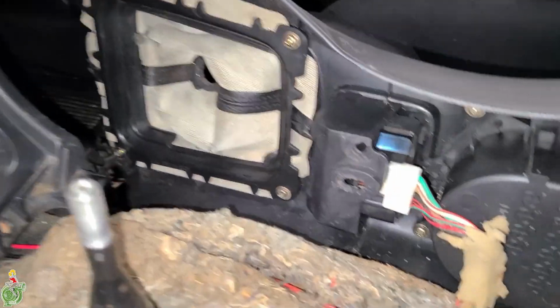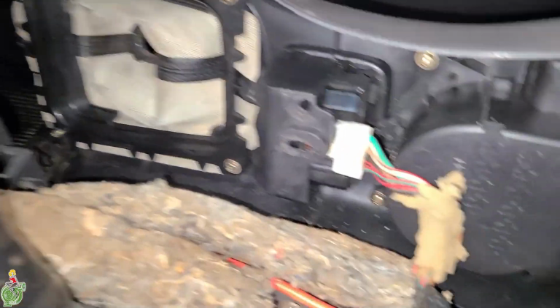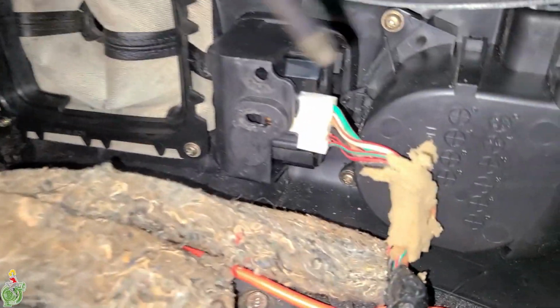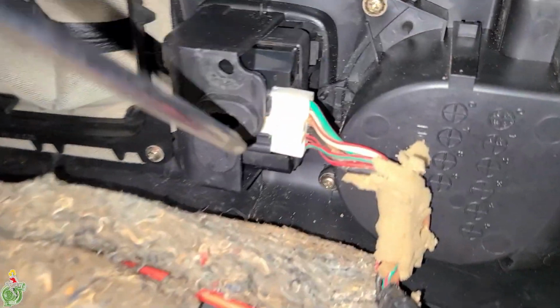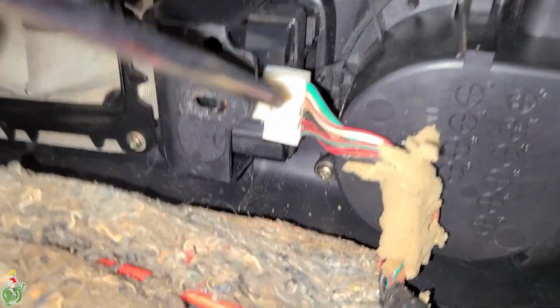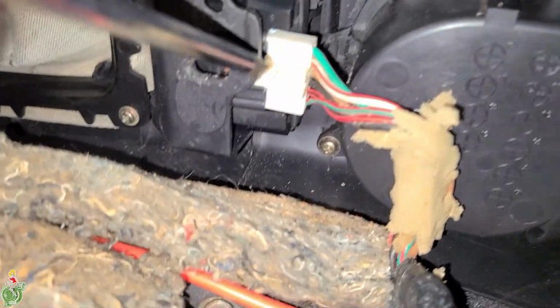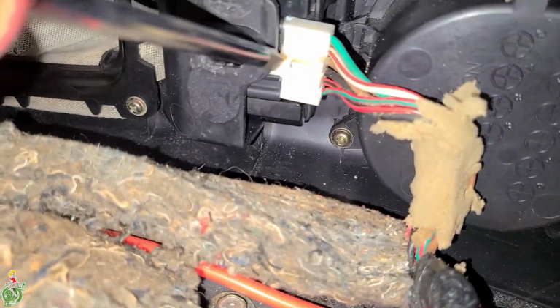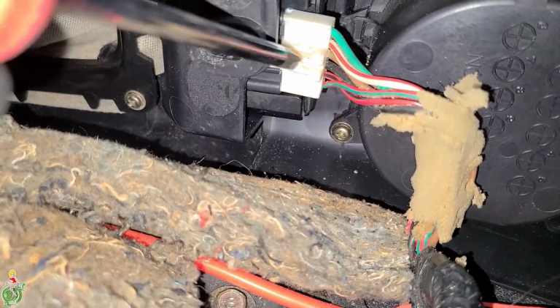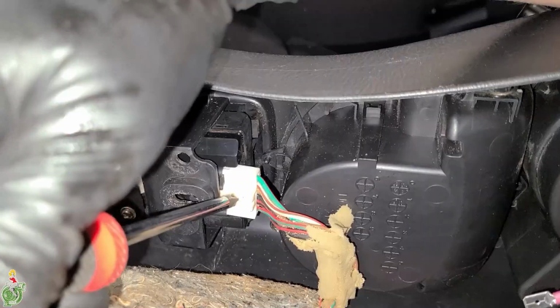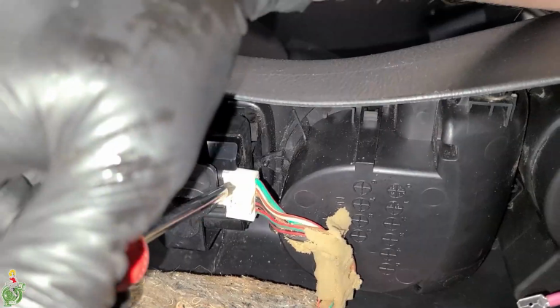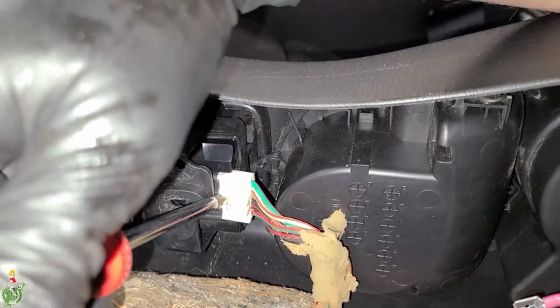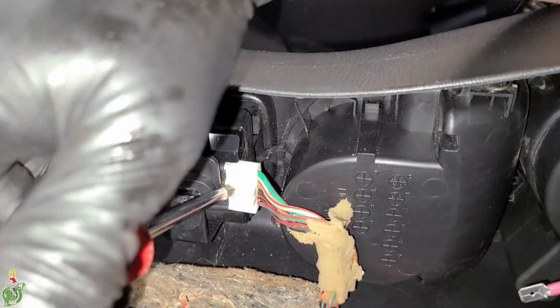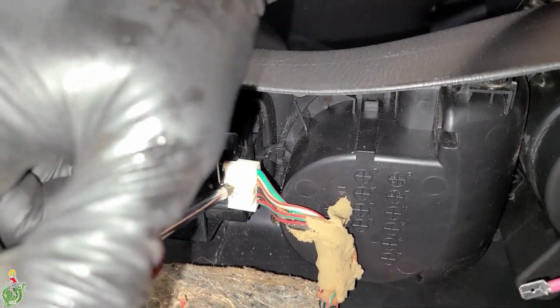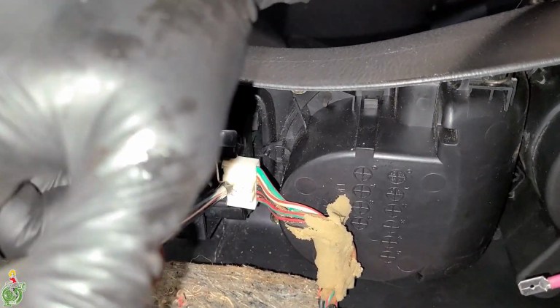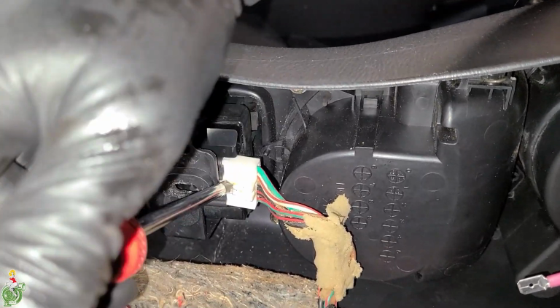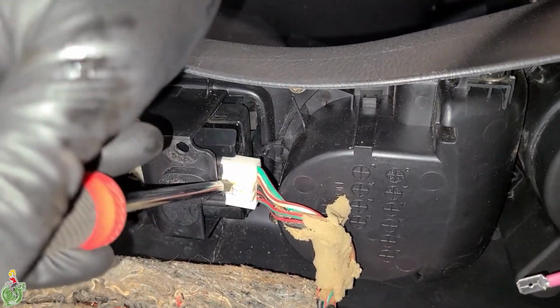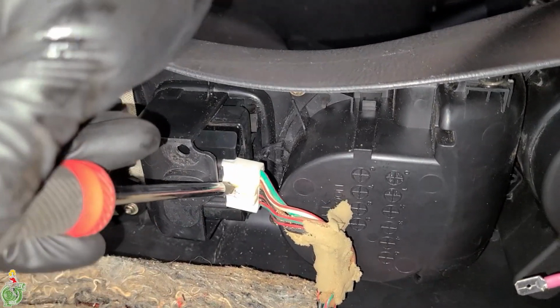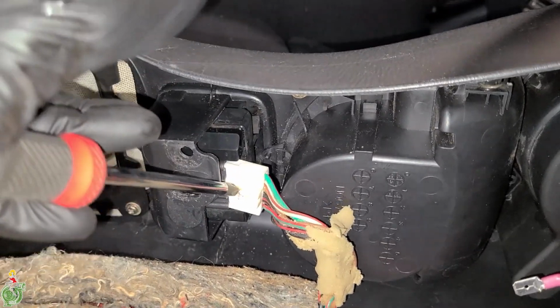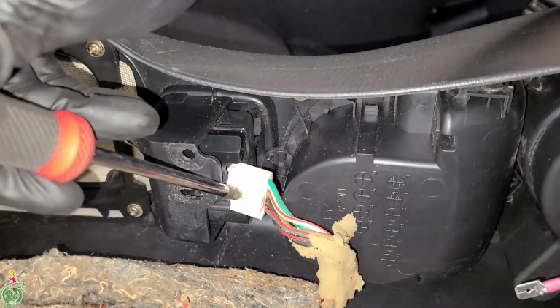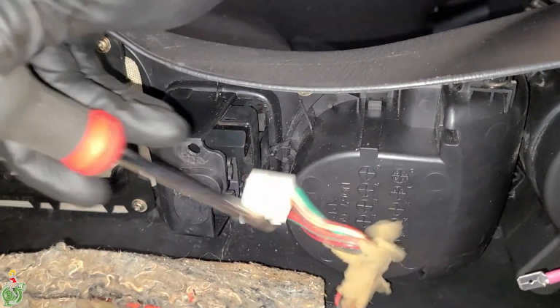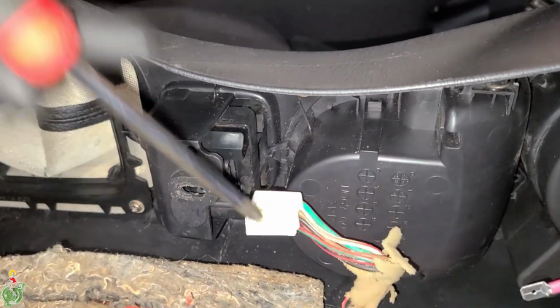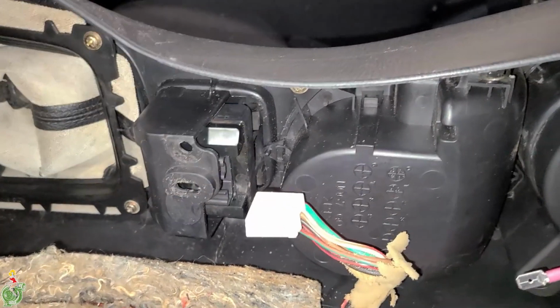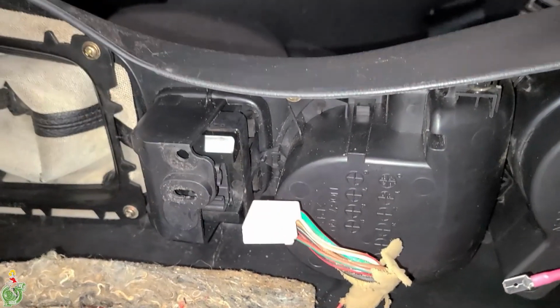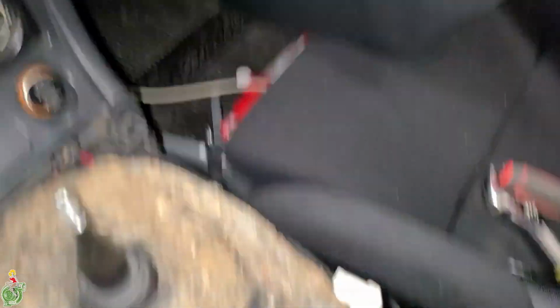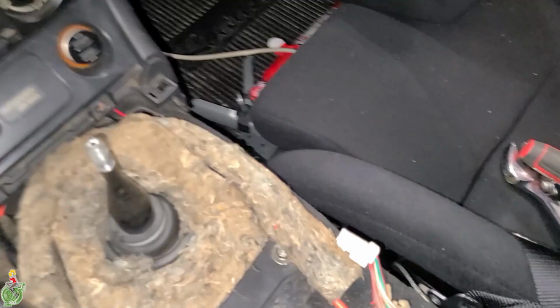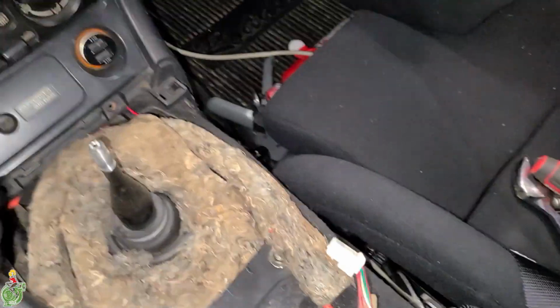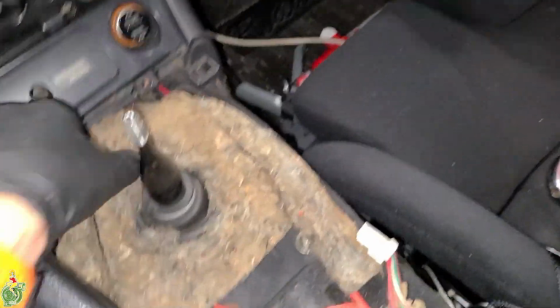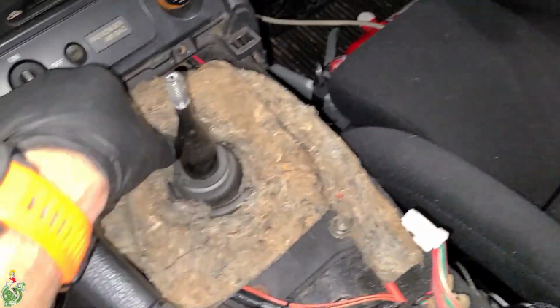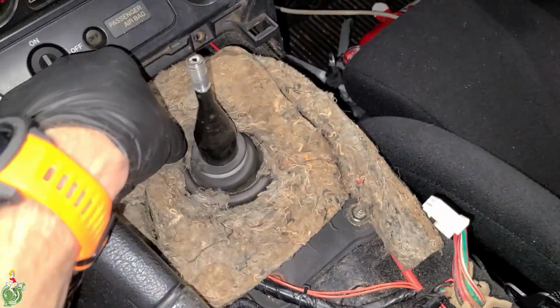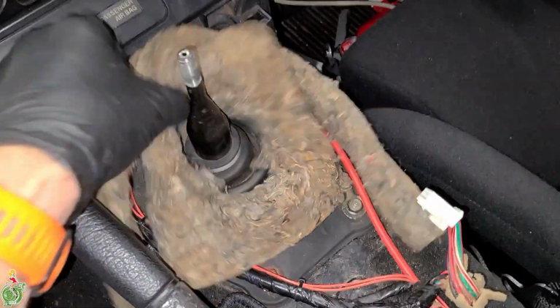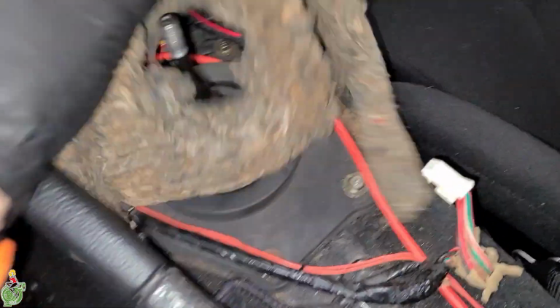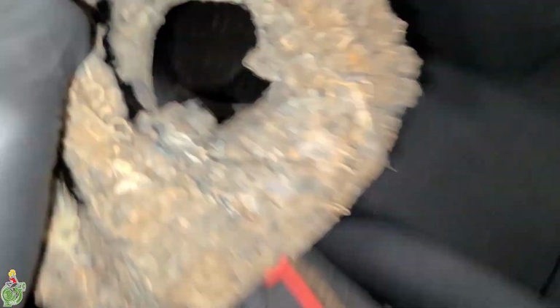Here's a Phillips head and I'm just going to pop this out. Remove the NVH stuff.